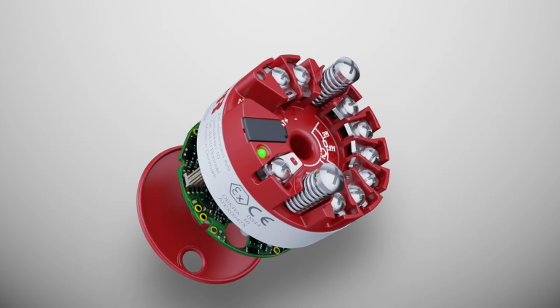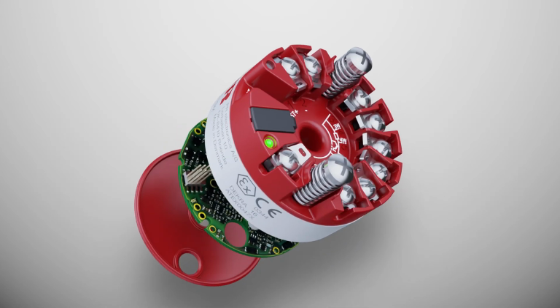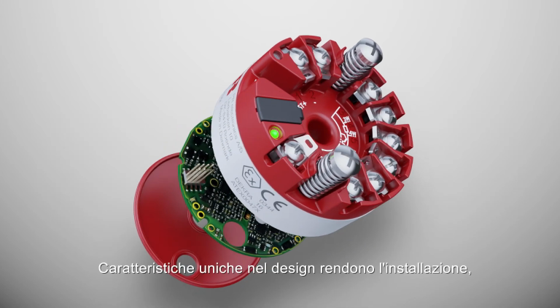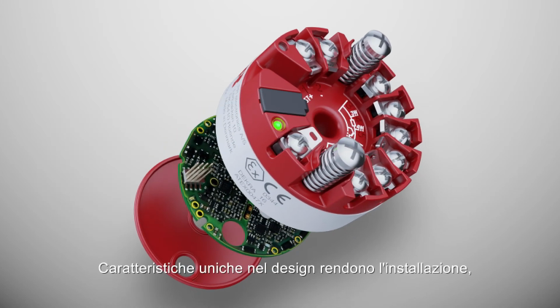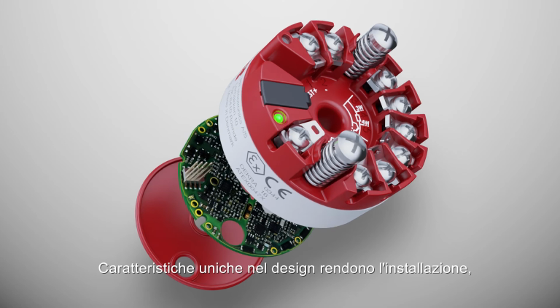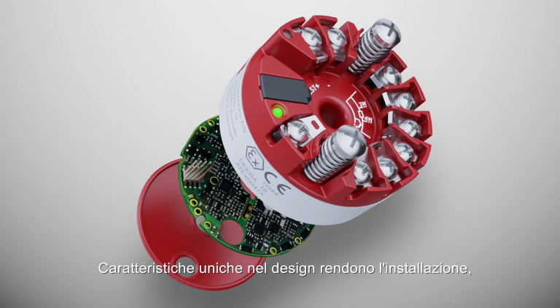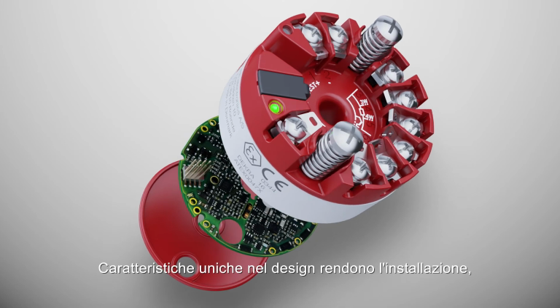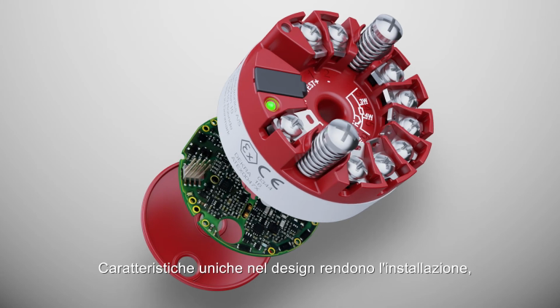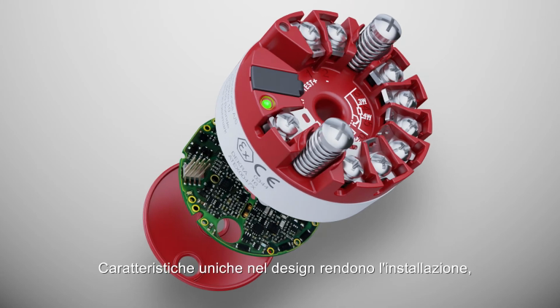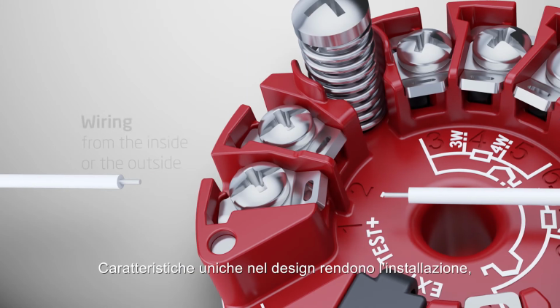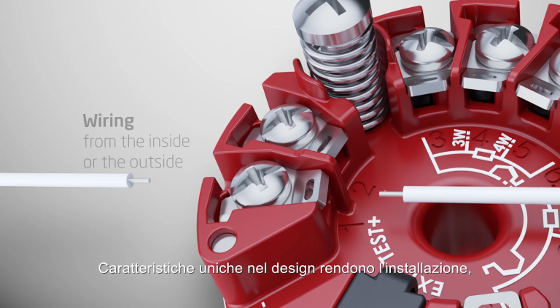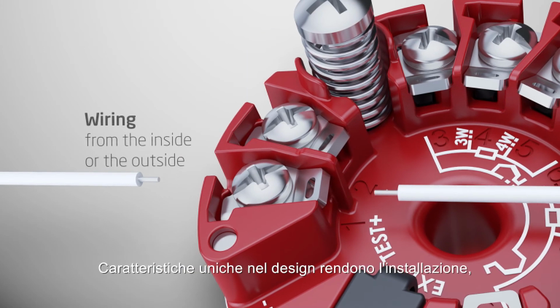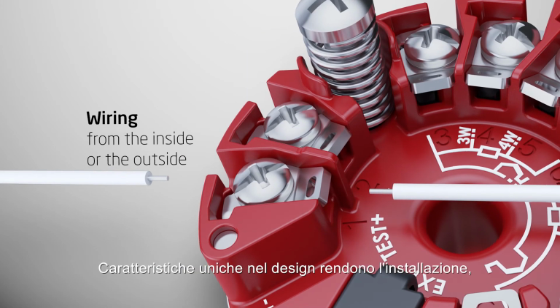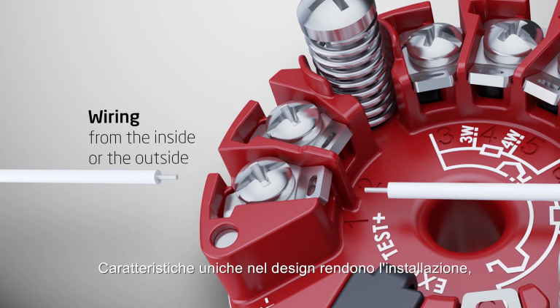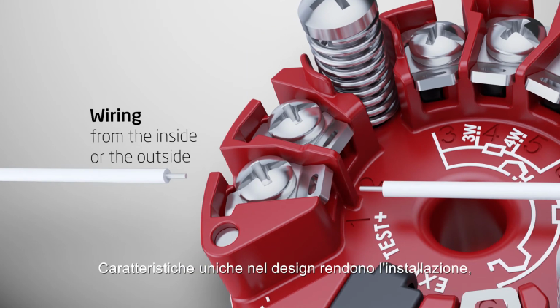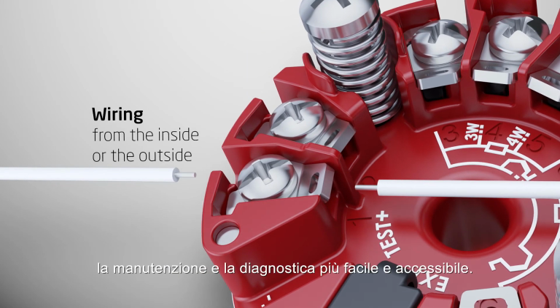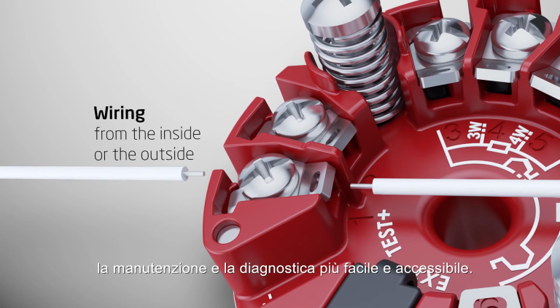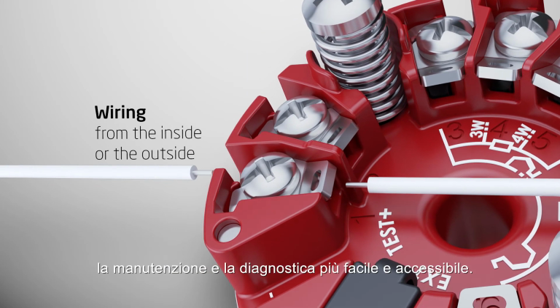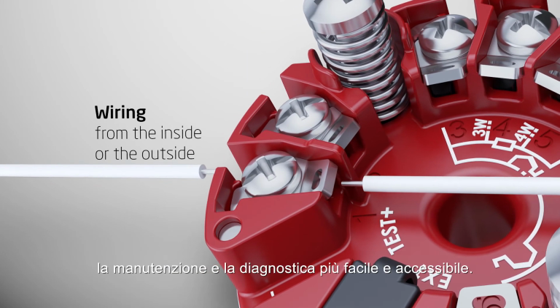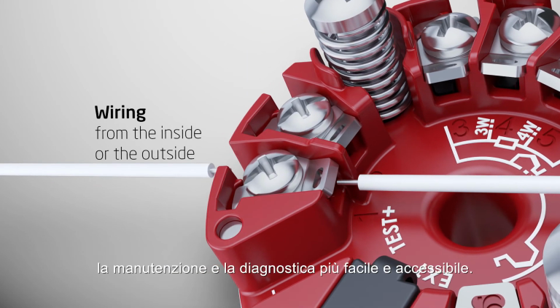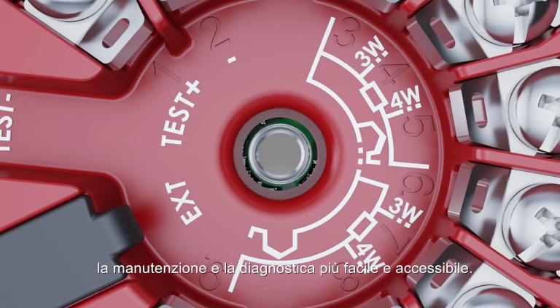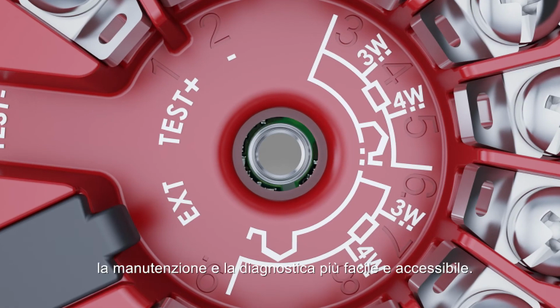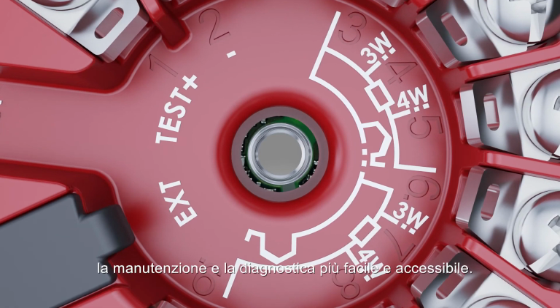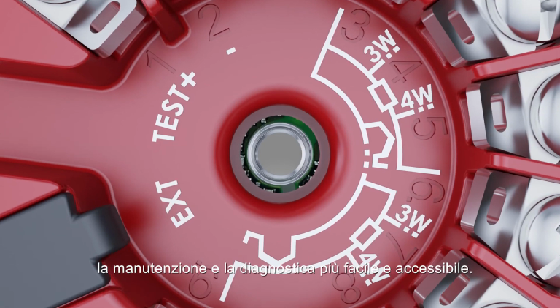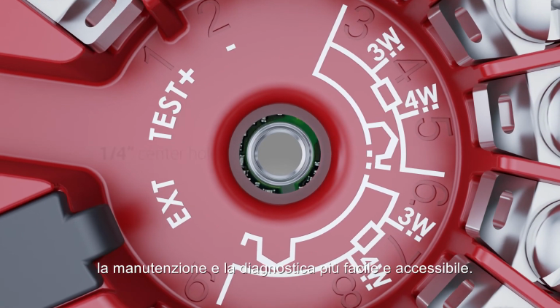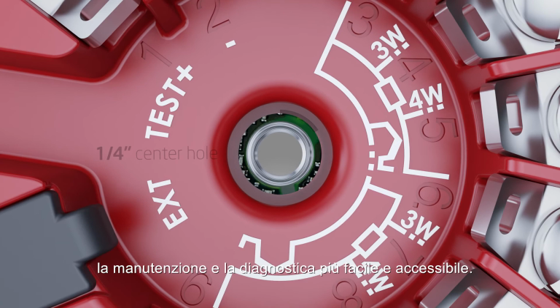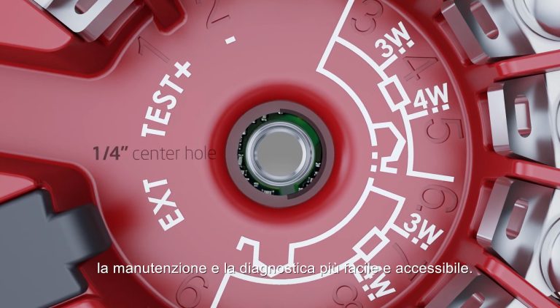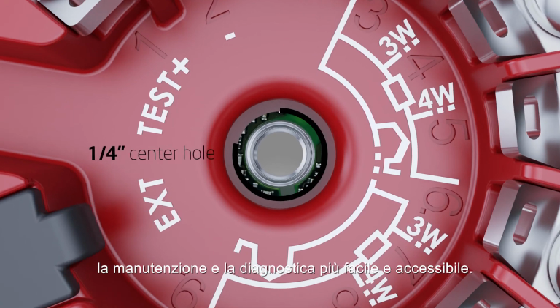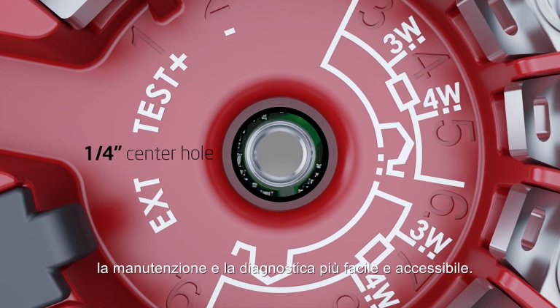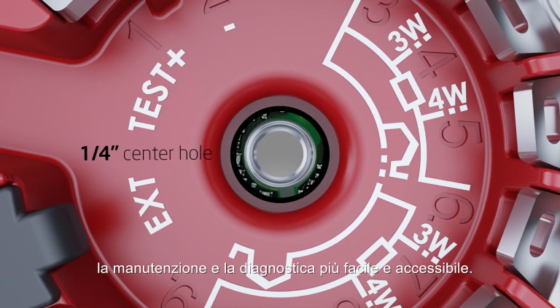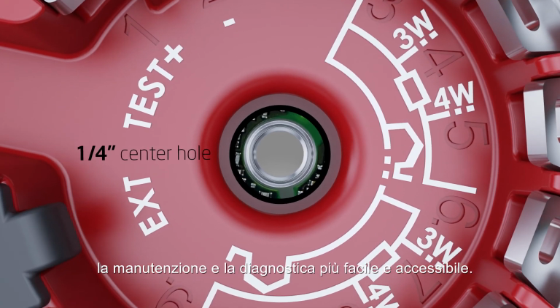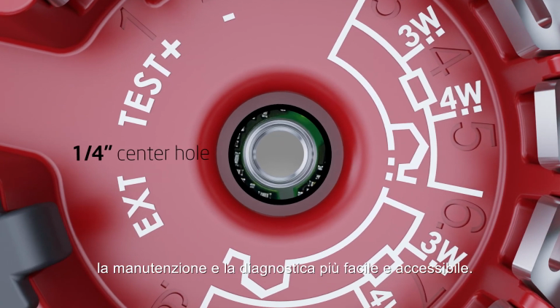Unique features in the design make installation, maintenance and diagnostics easier and more accessible.